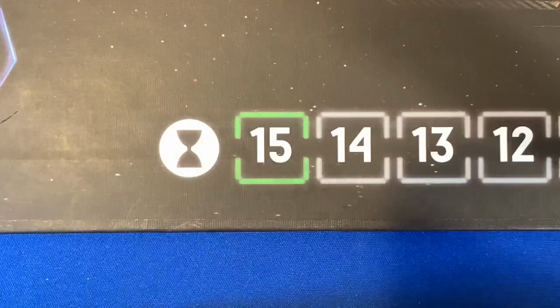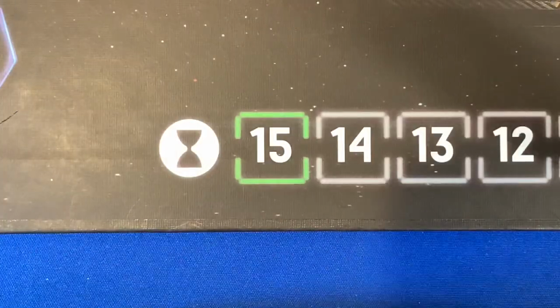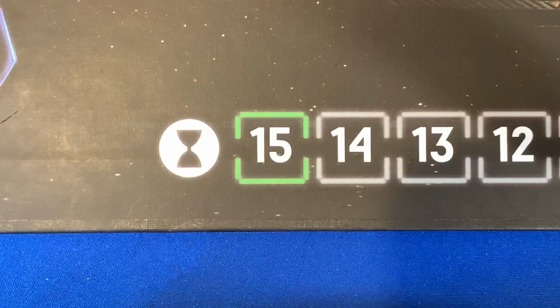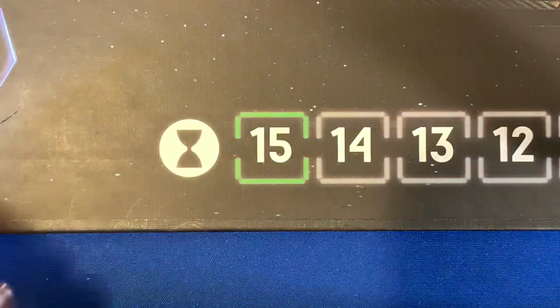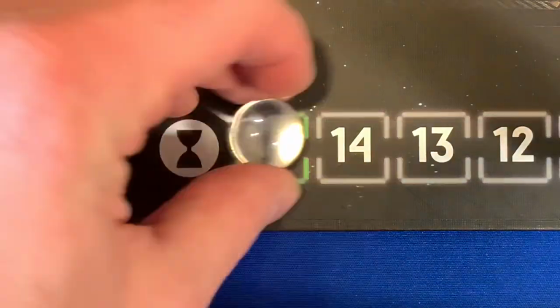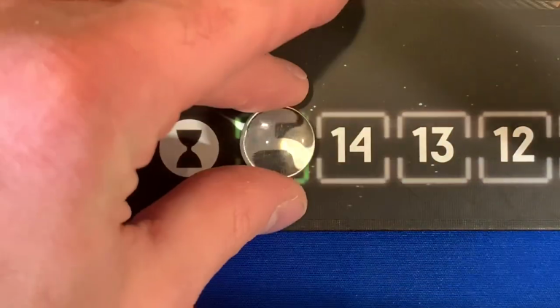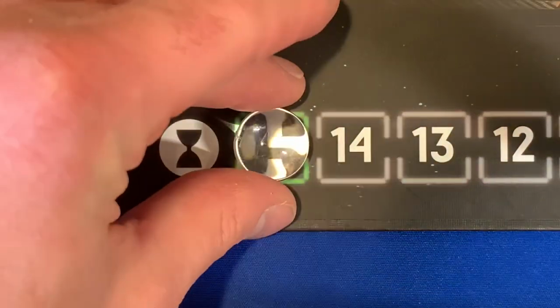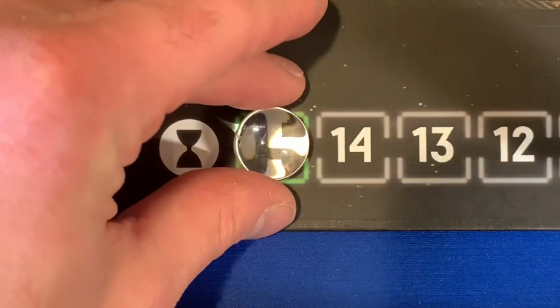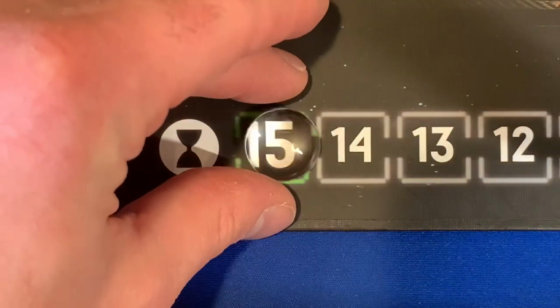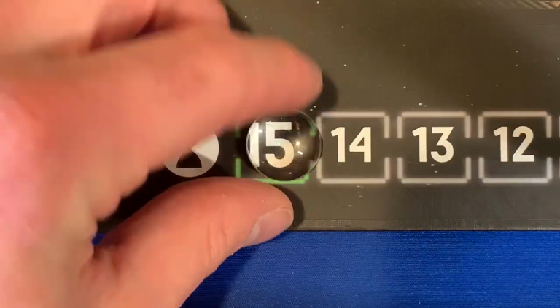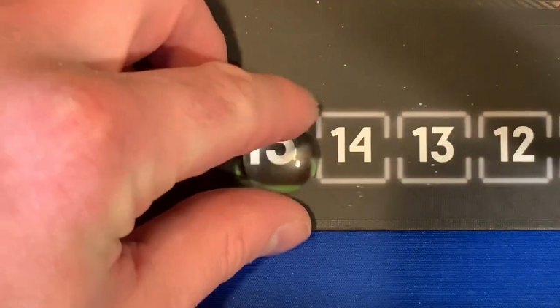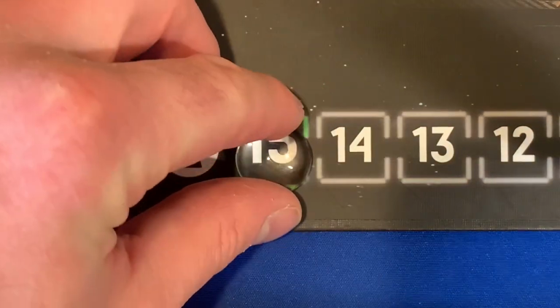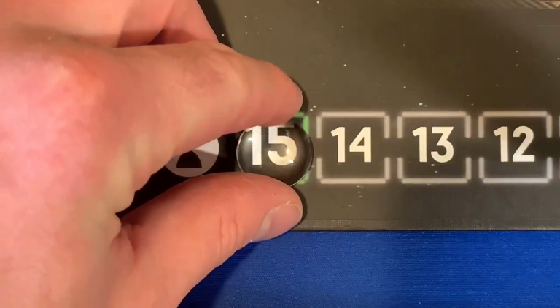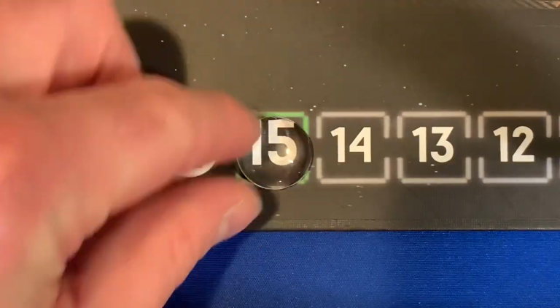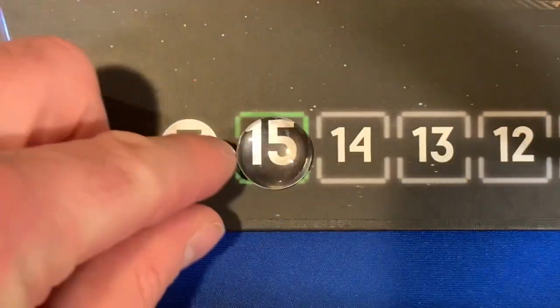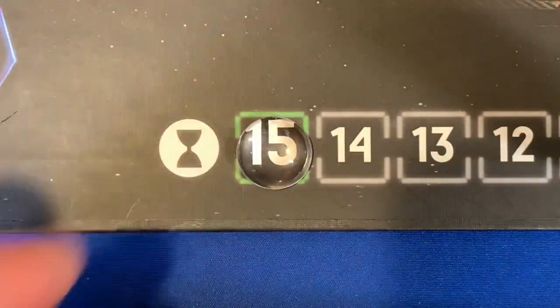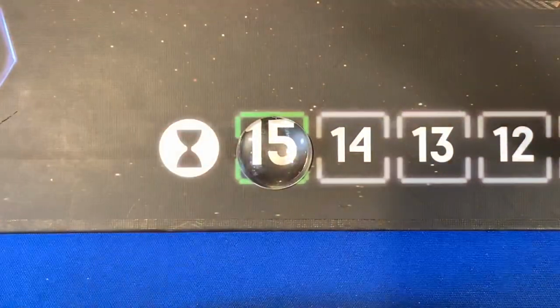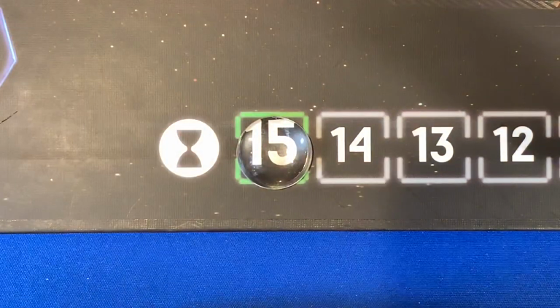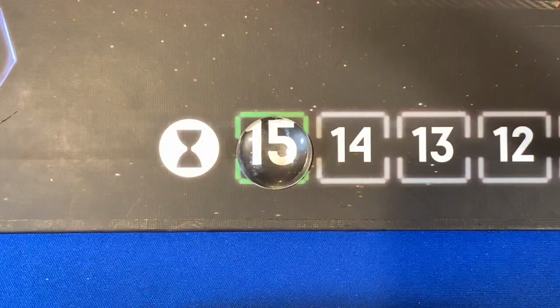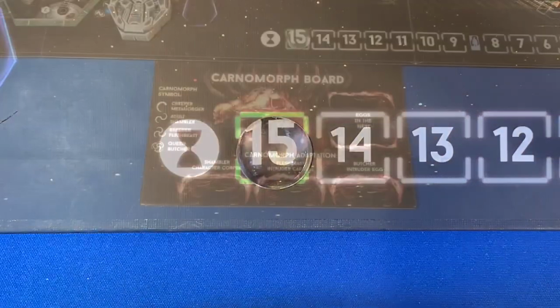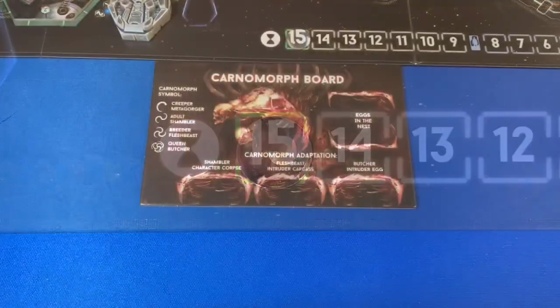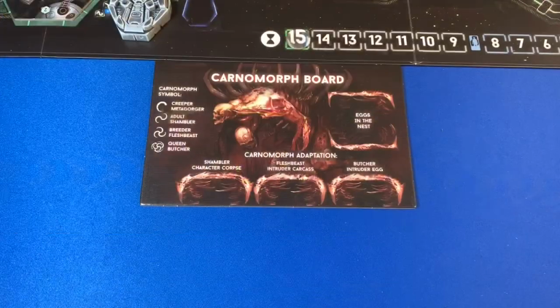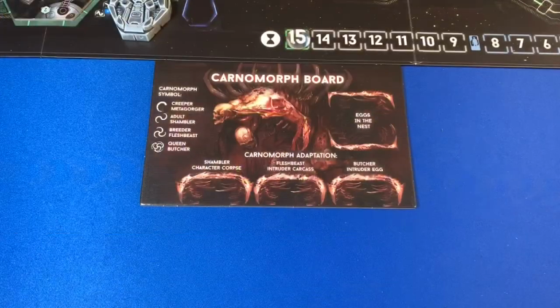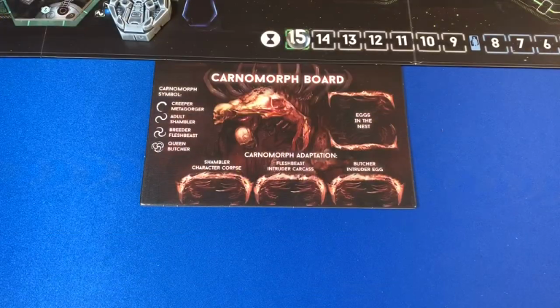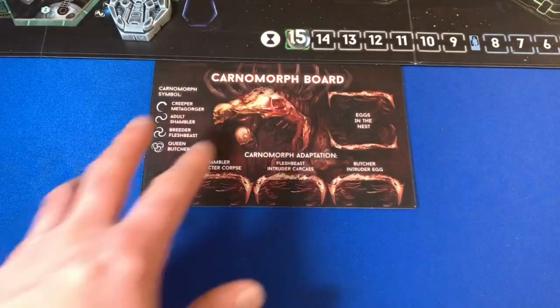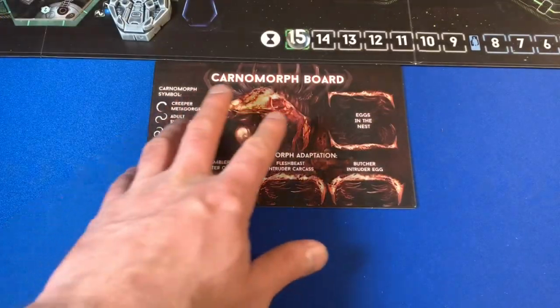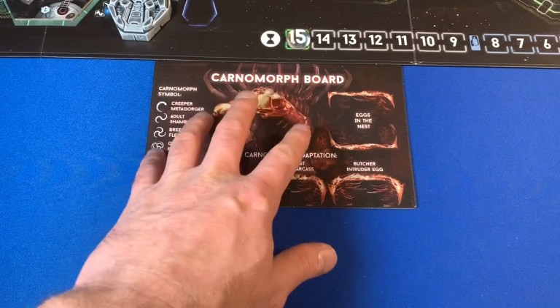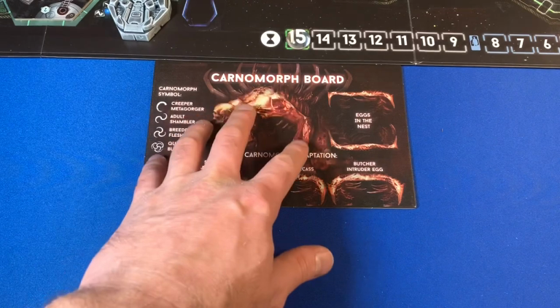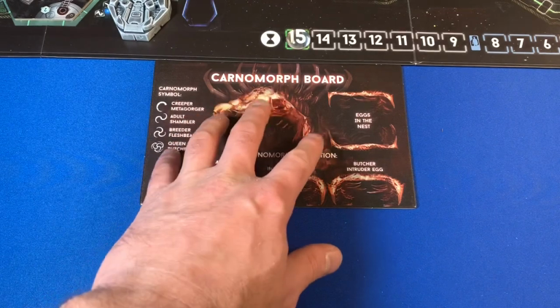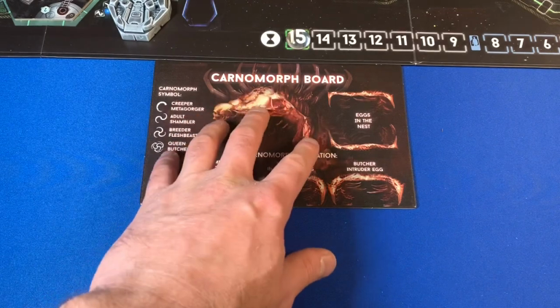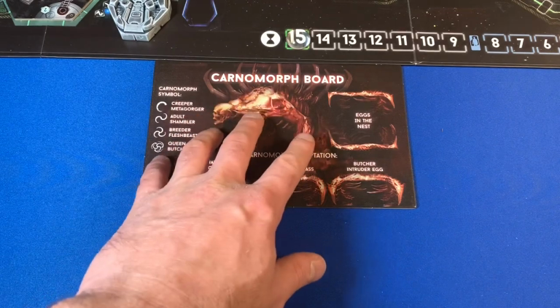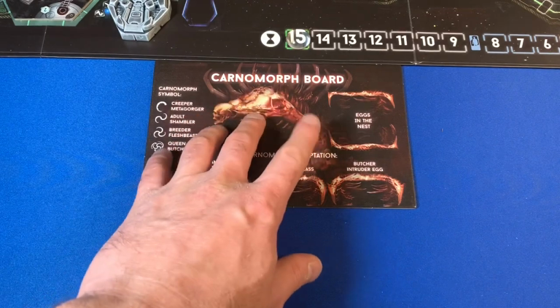To finish setting up the board, the only thing we have to do is put our marker down on 15. Now we're going to go ahead and set up our Carnomorph board.